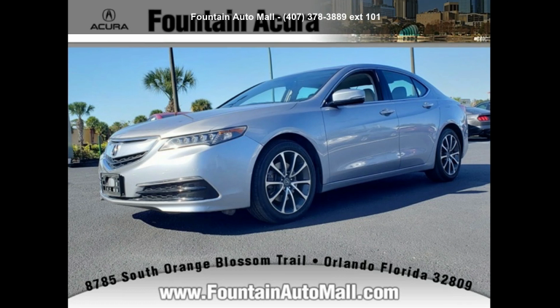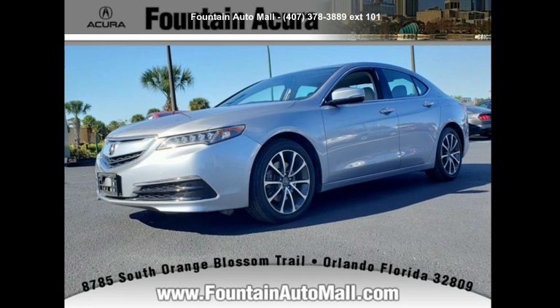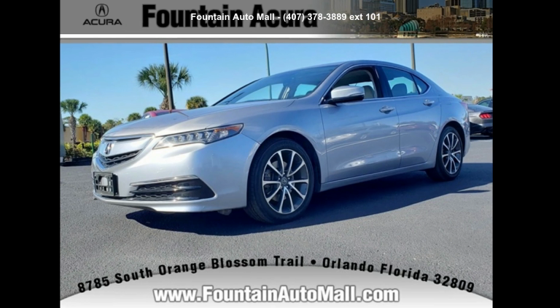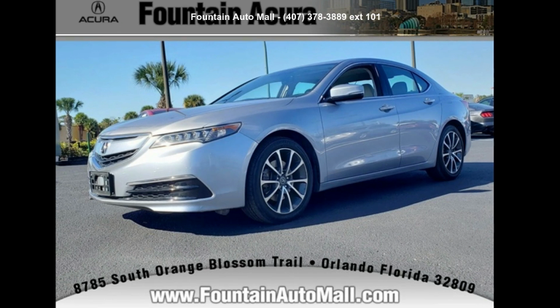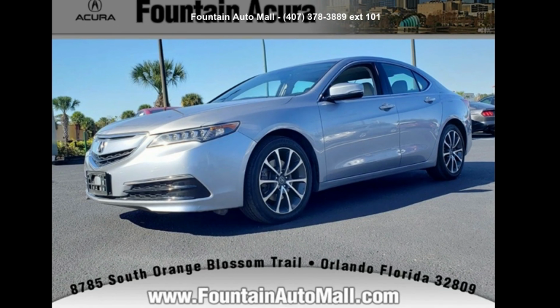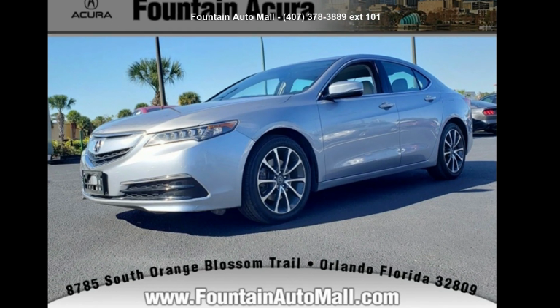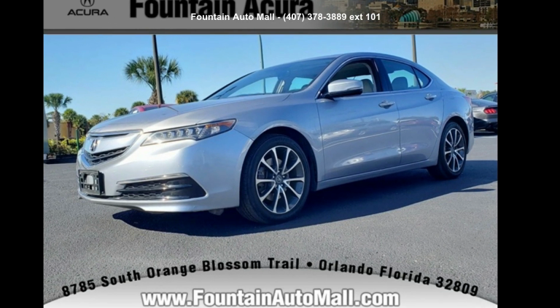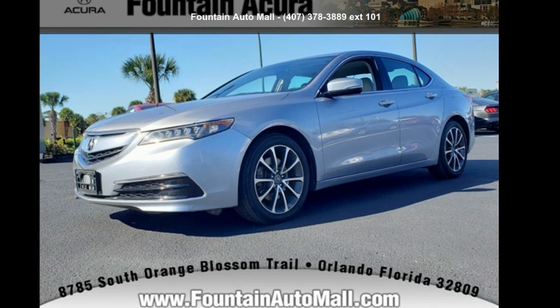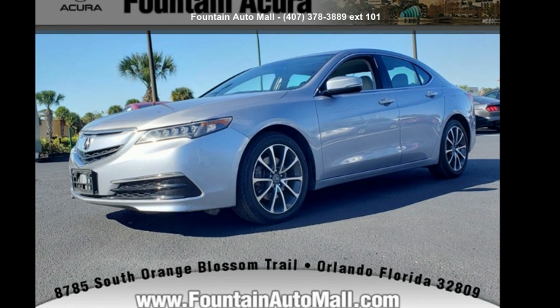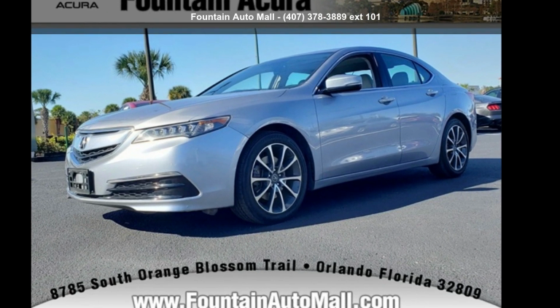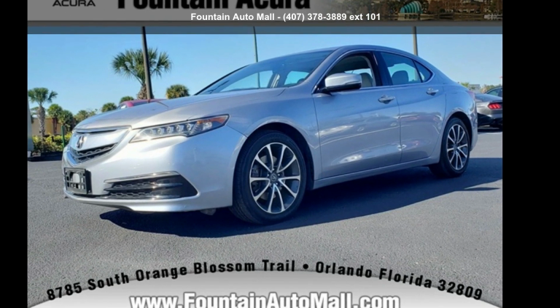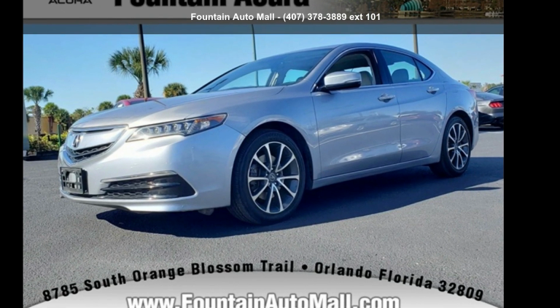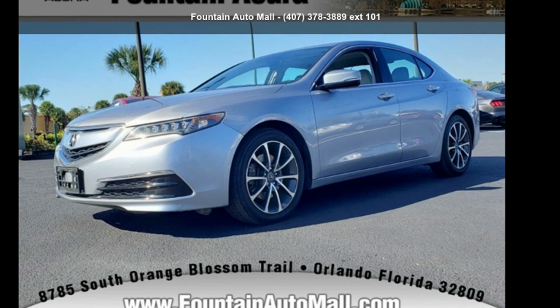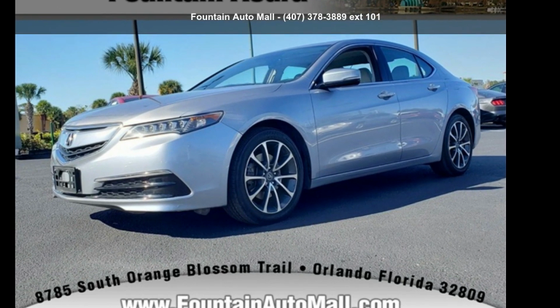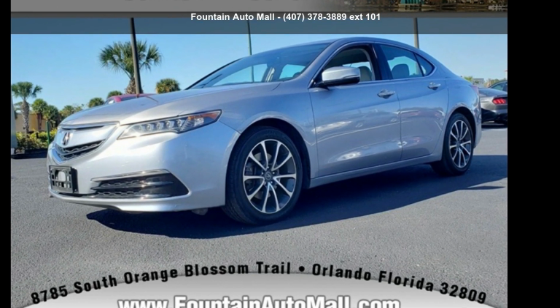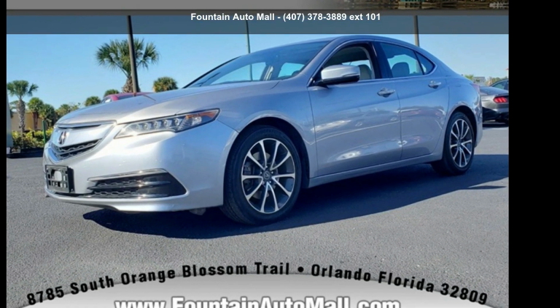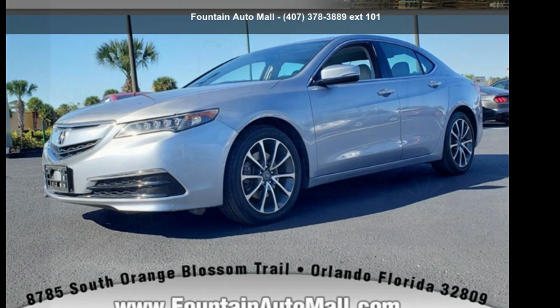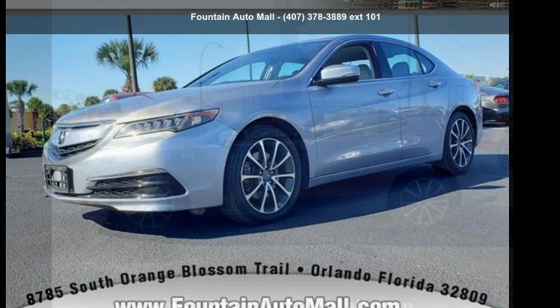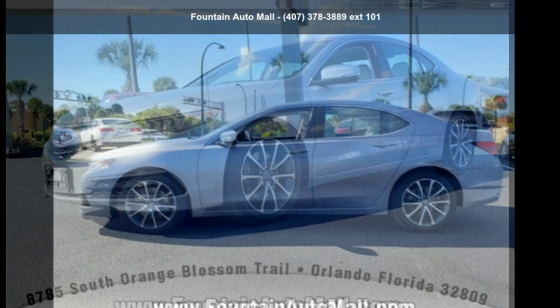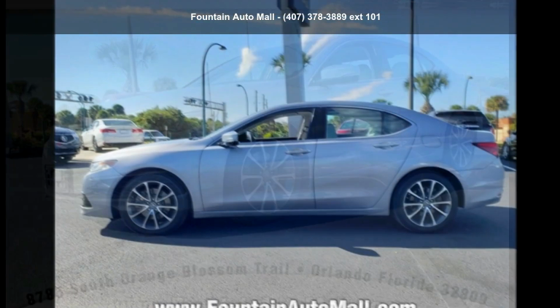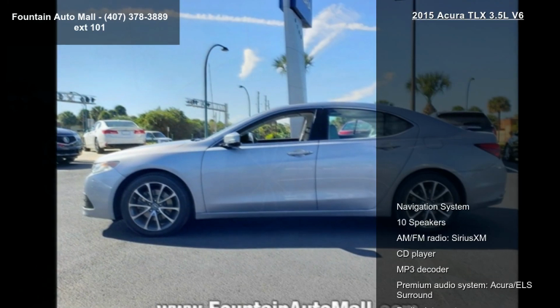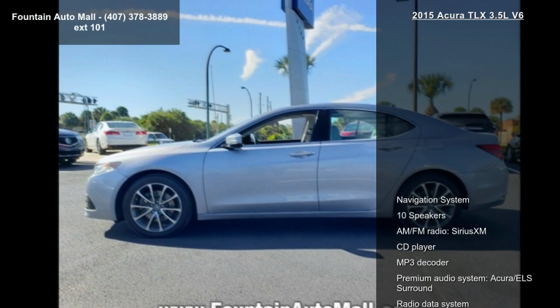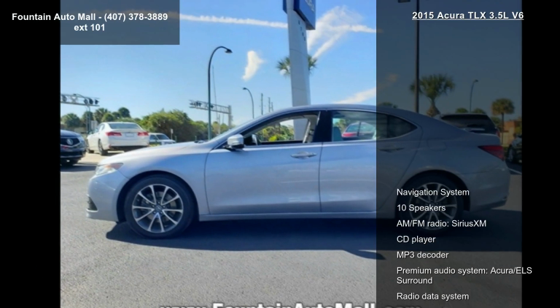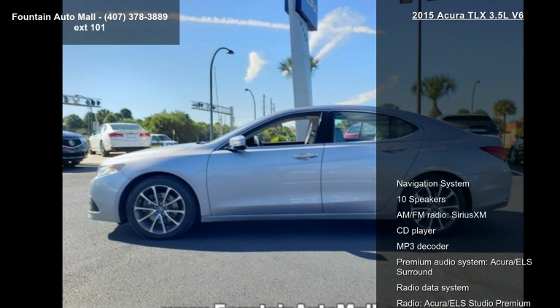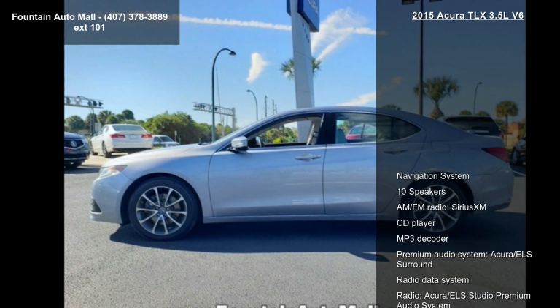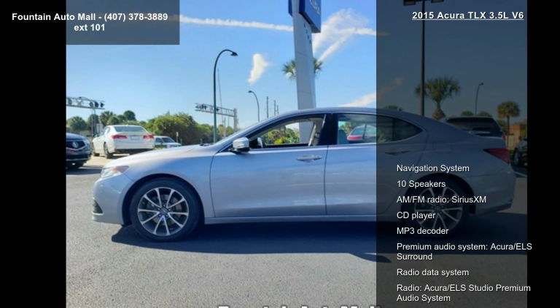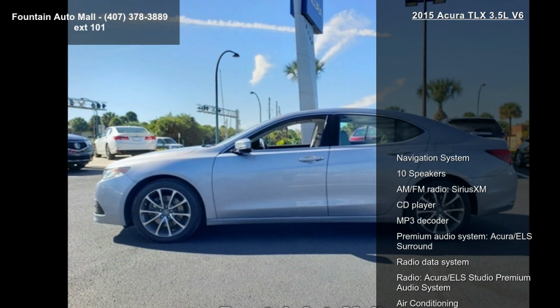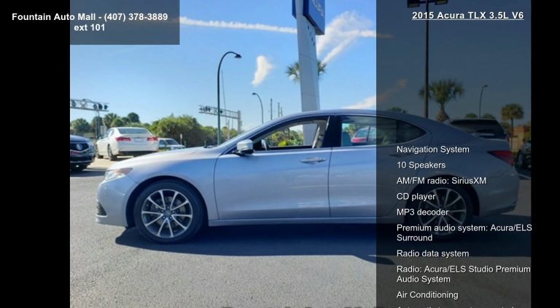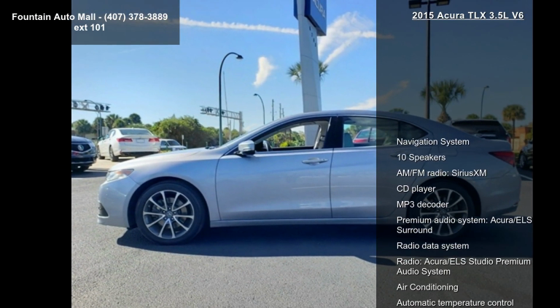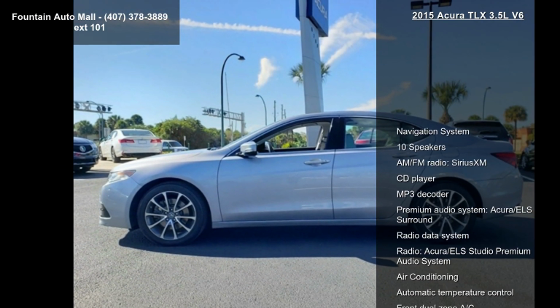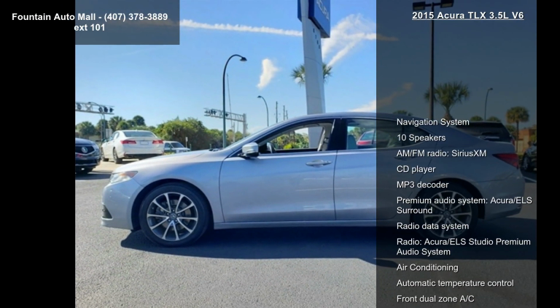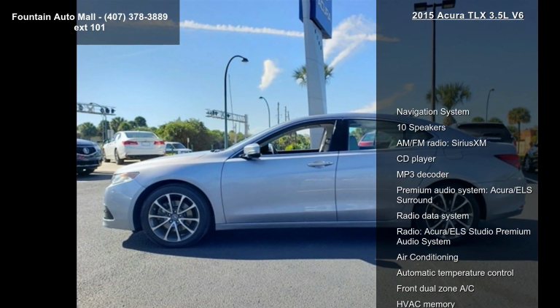Presenting the Acura 2015 TLX 3.5L V6. Don't miss this great deal on a luxury vehicle.